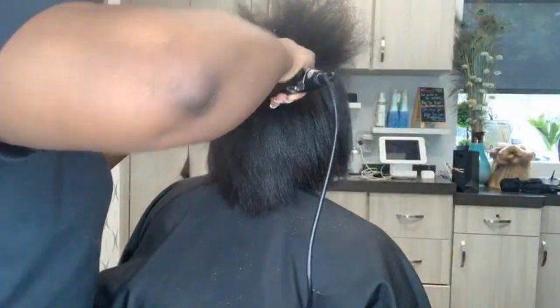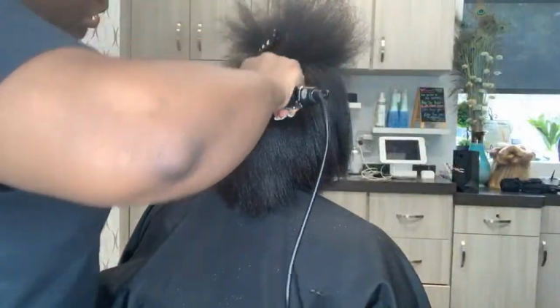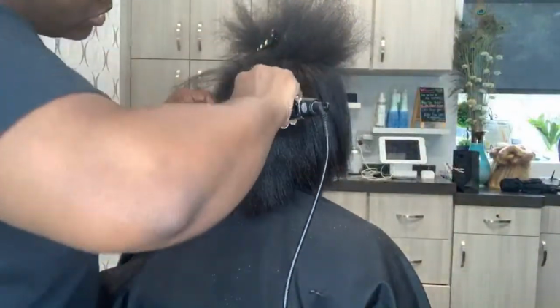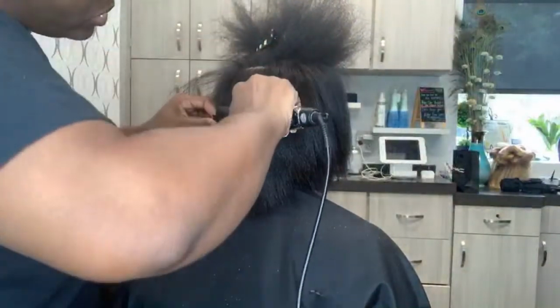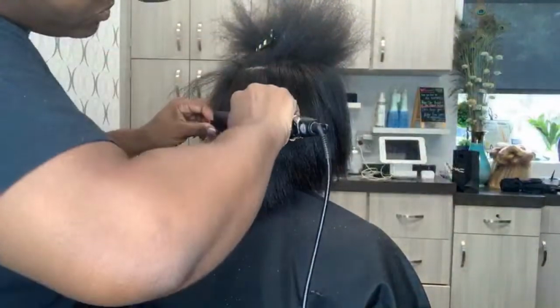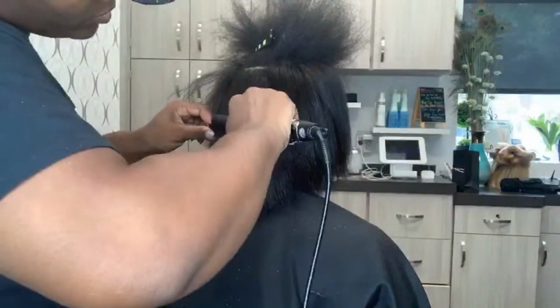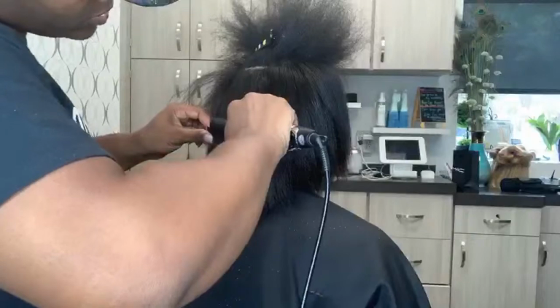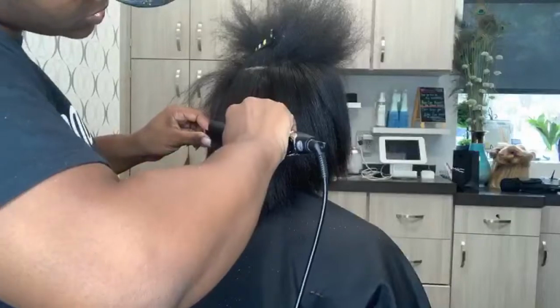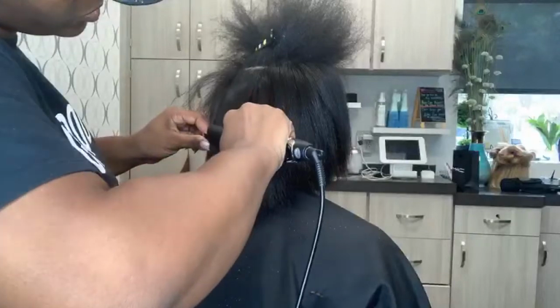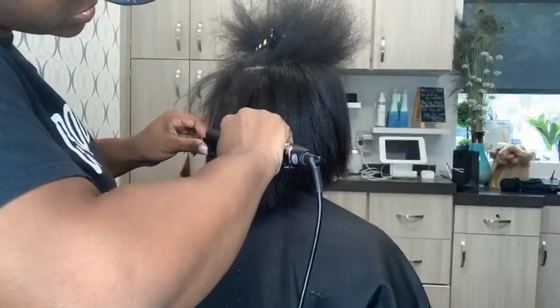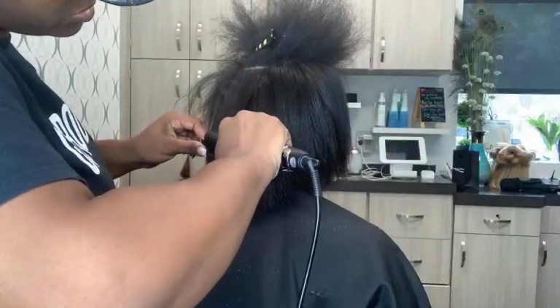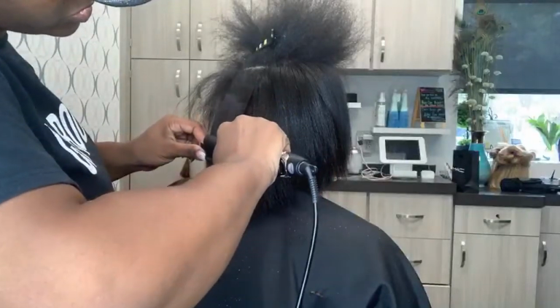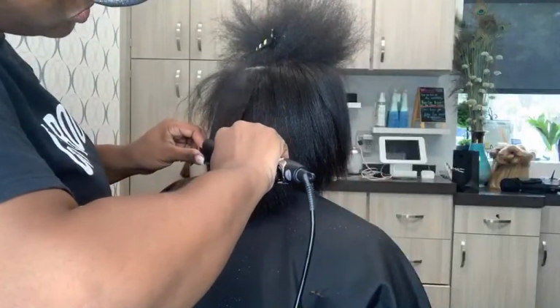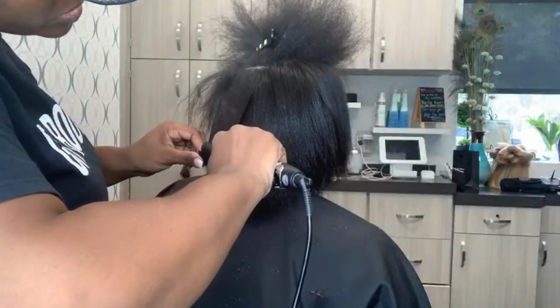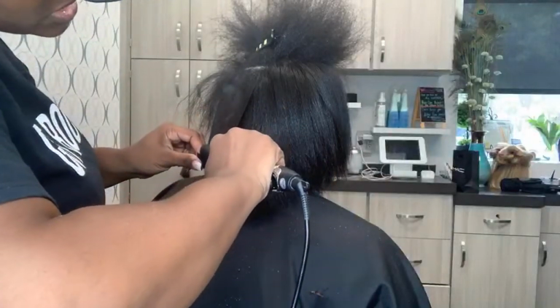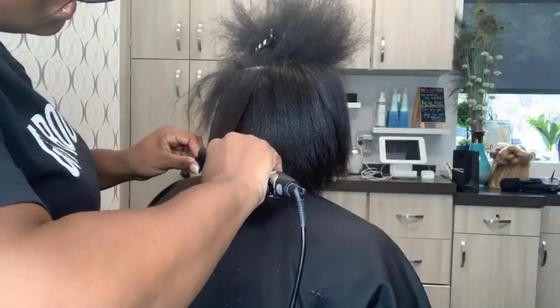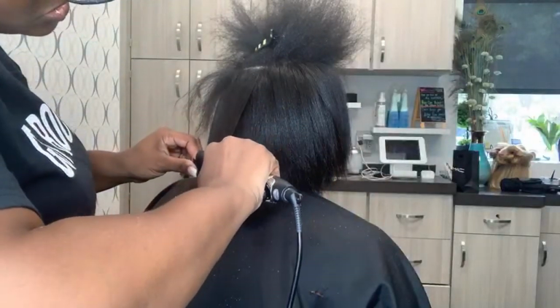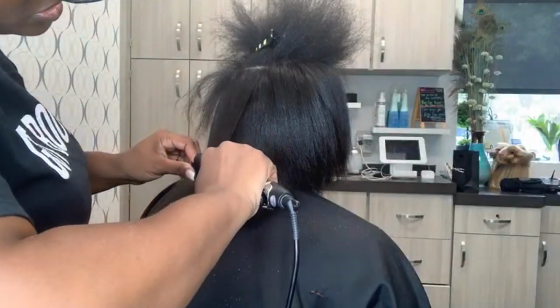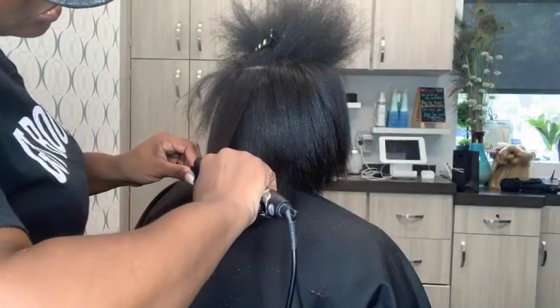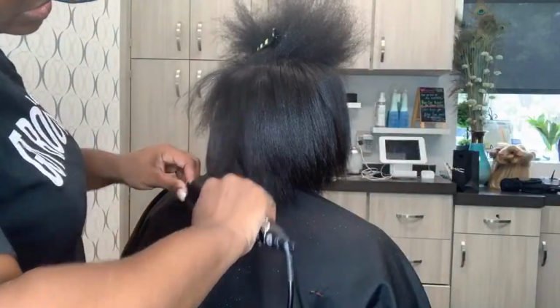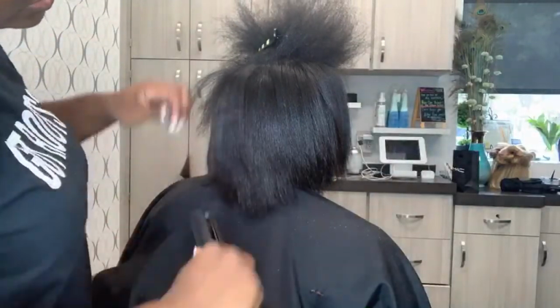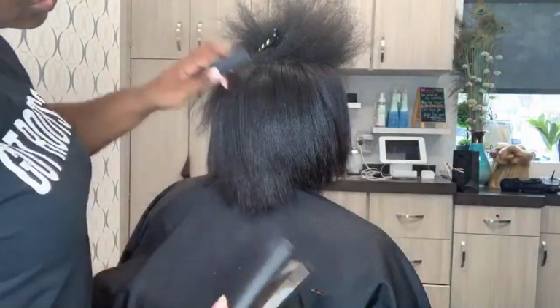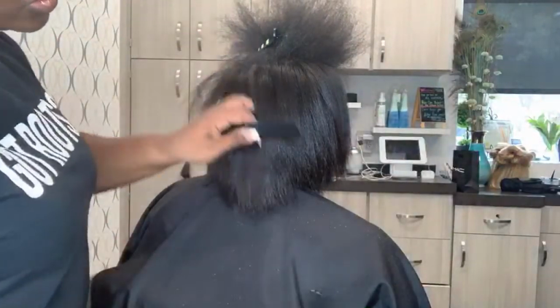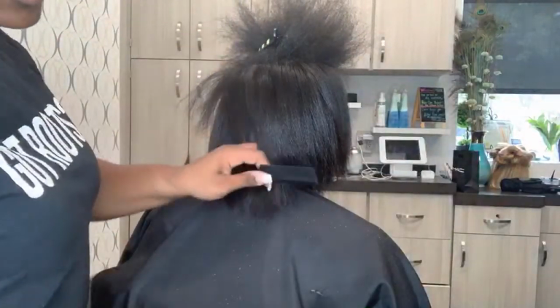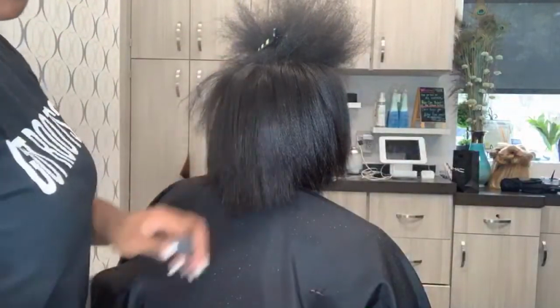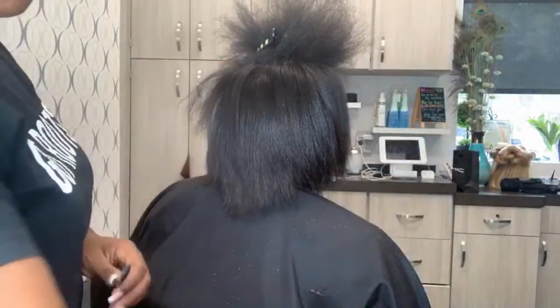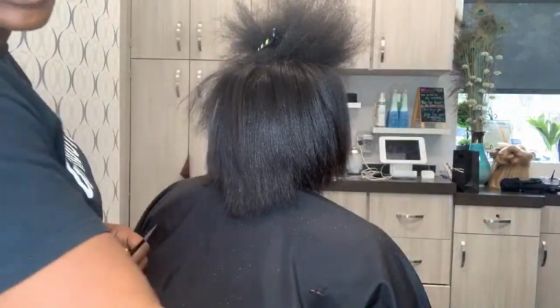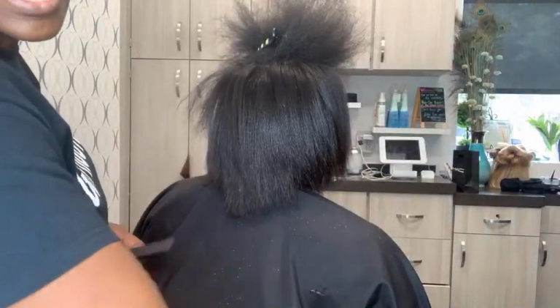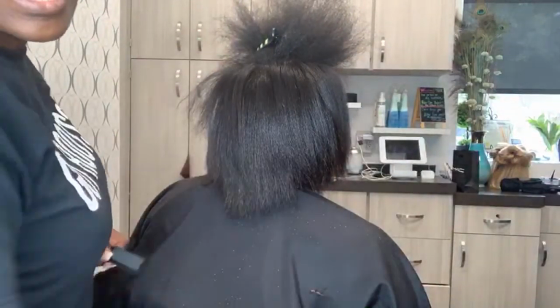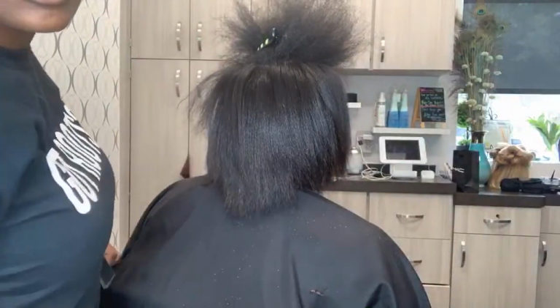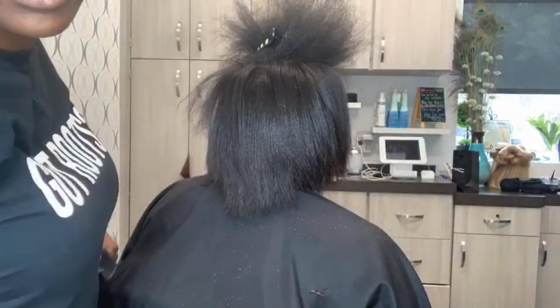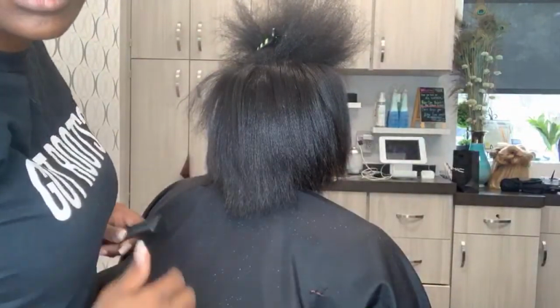Whenever you're silk pressing, make sure you put tension on your iron until you get to the last piece.